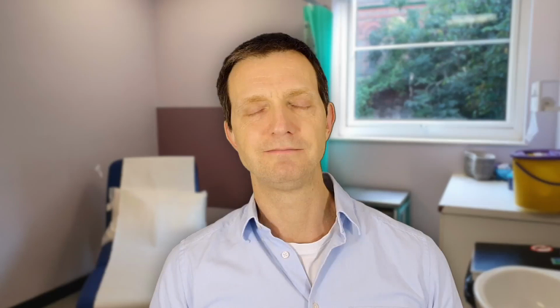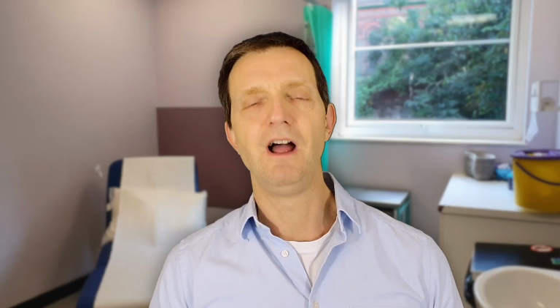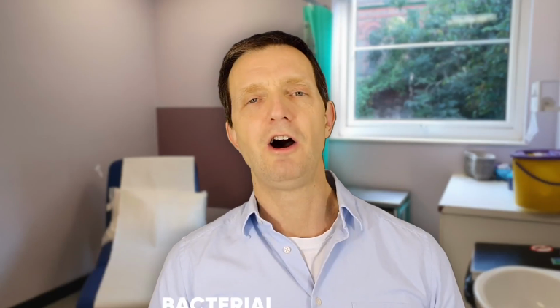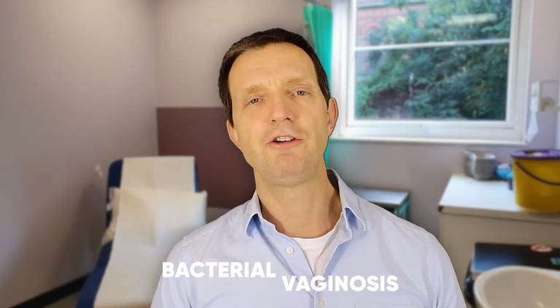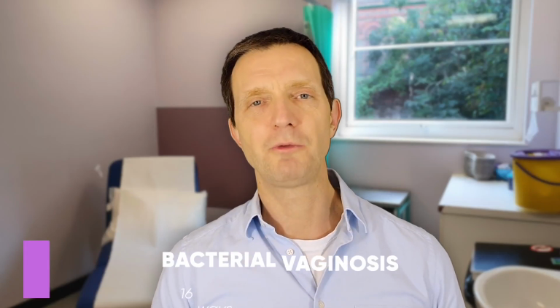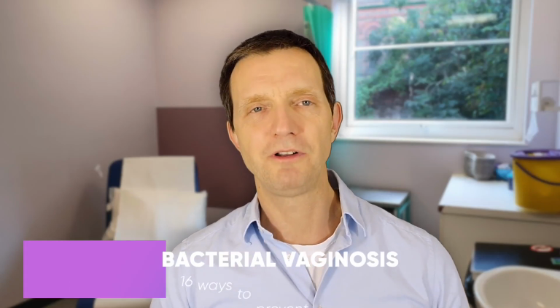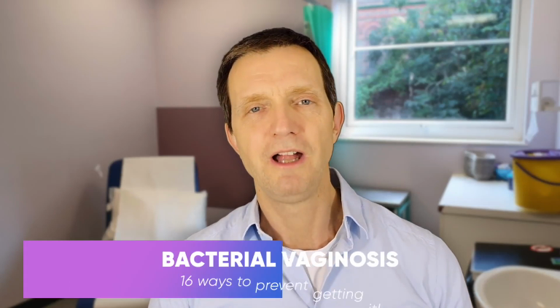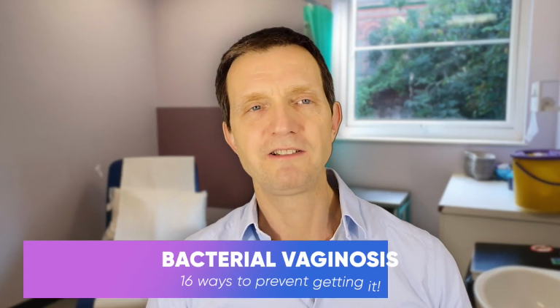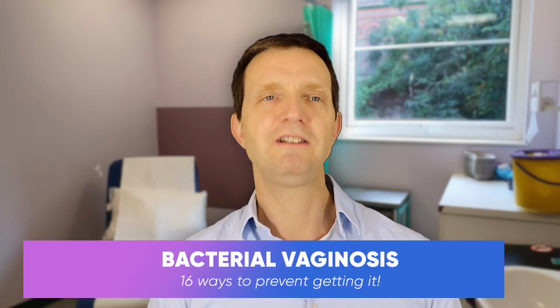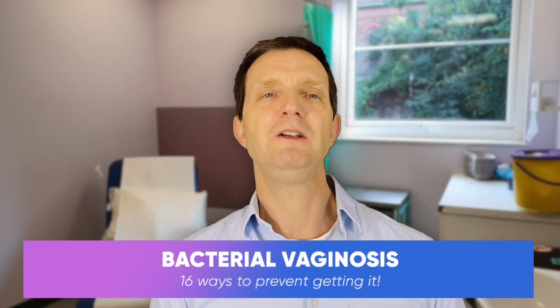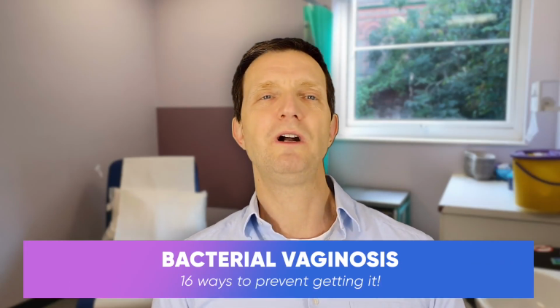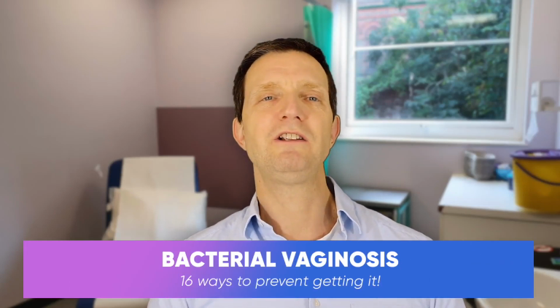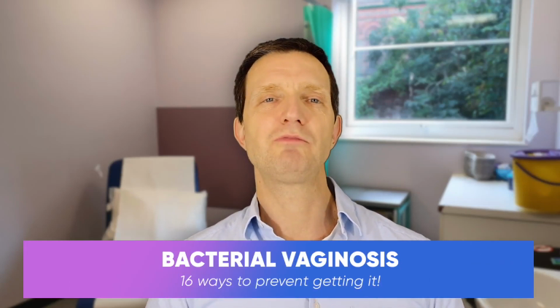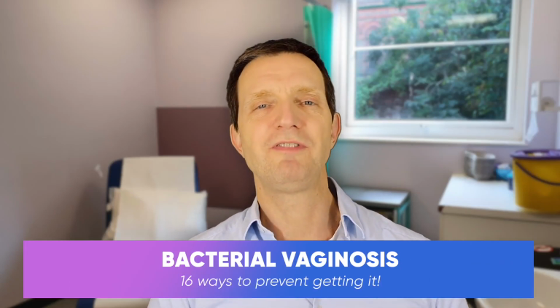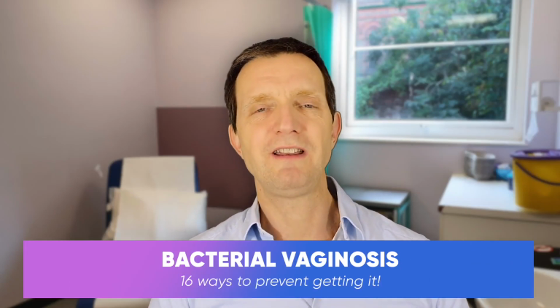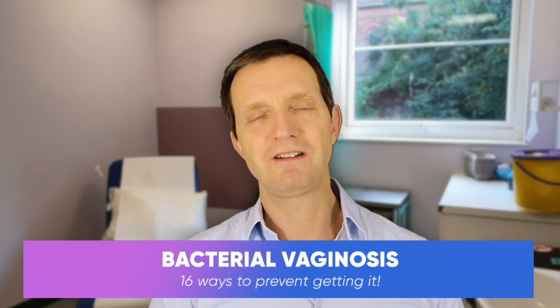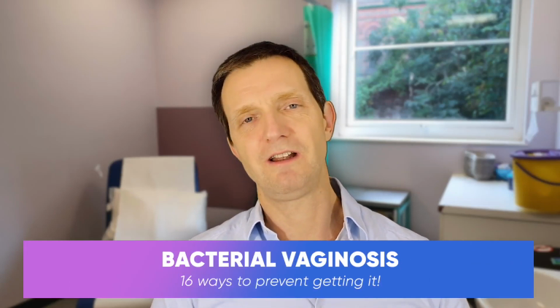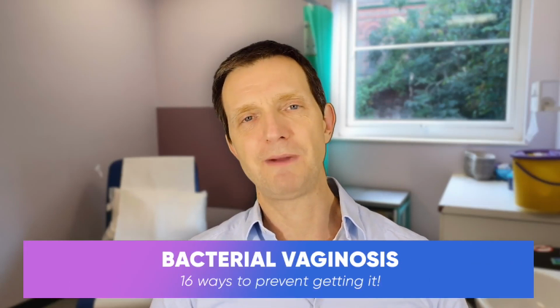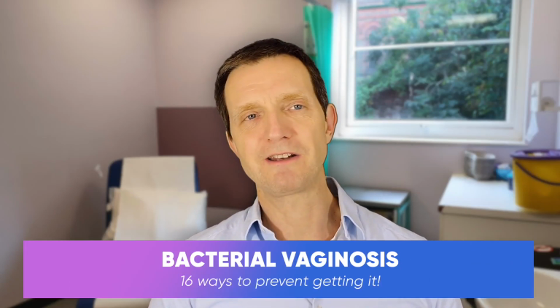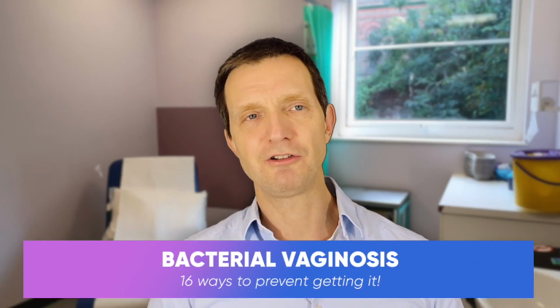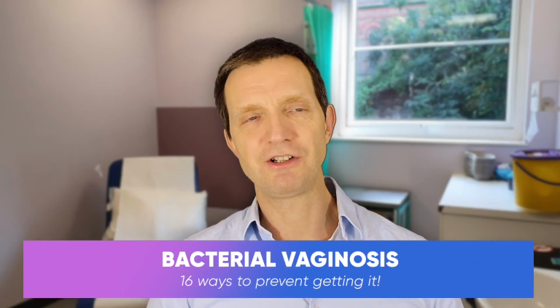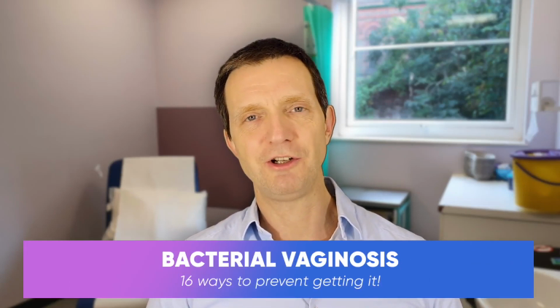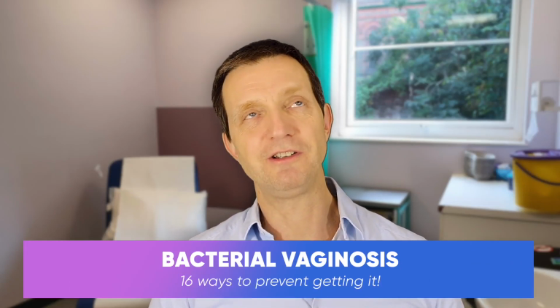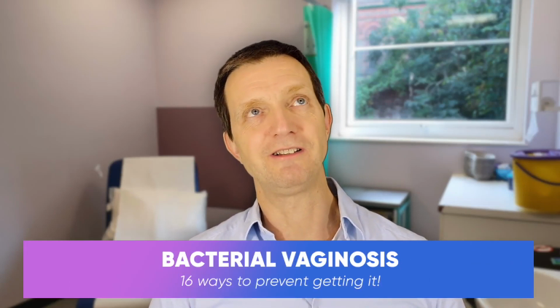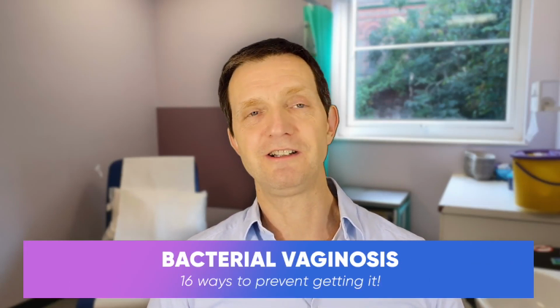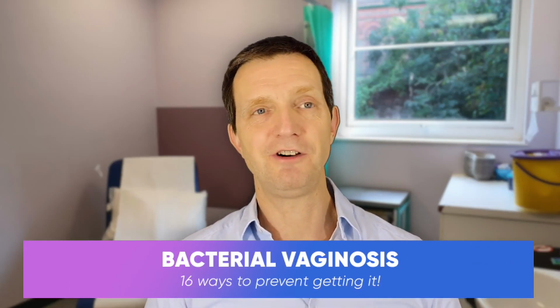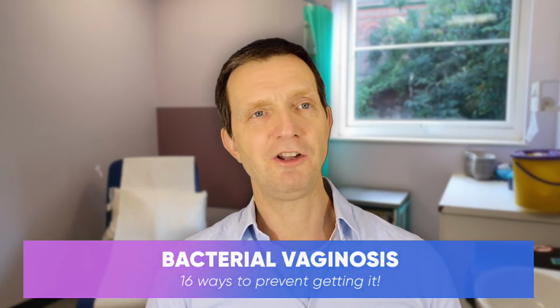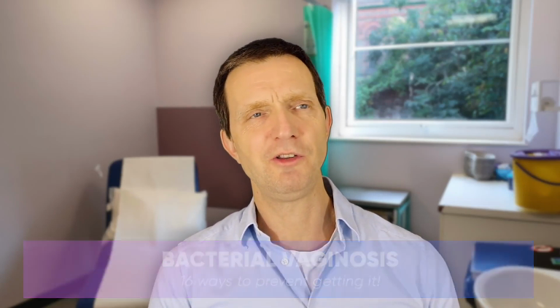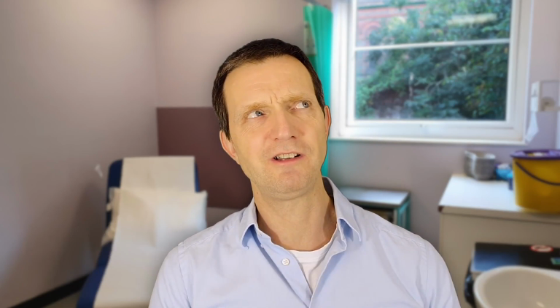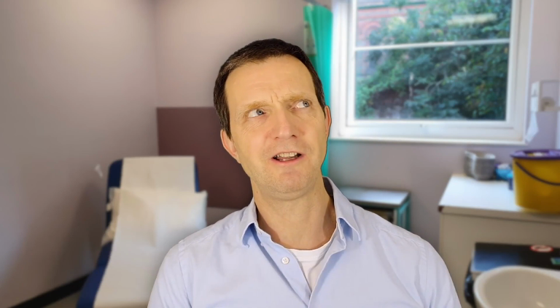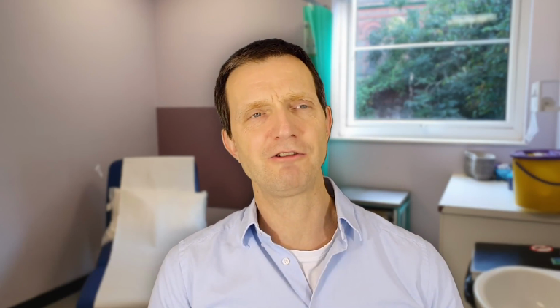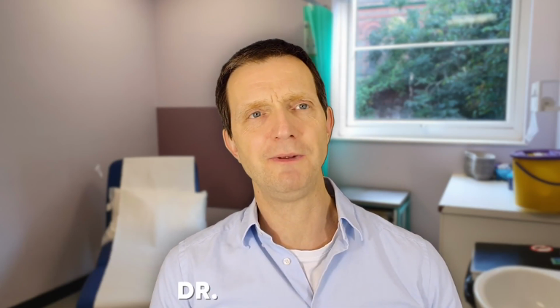Hi everyone. 16 ways to prevent bacterial vaginosis. Let's see if I can do this in under a minute.